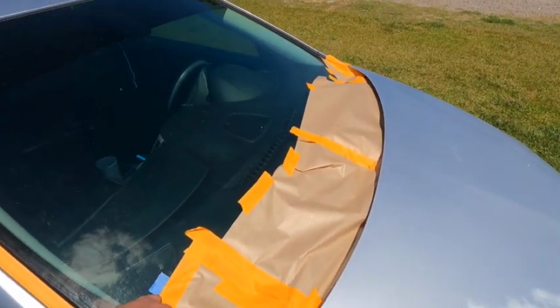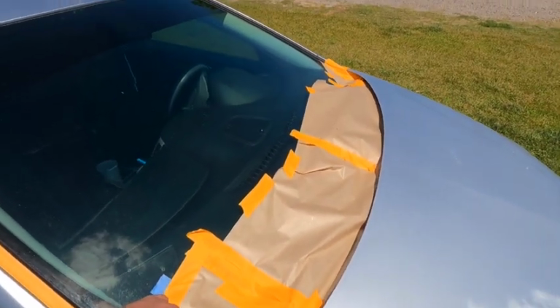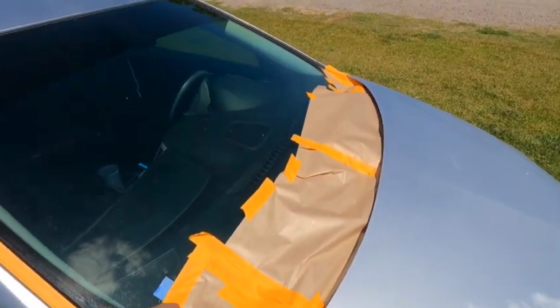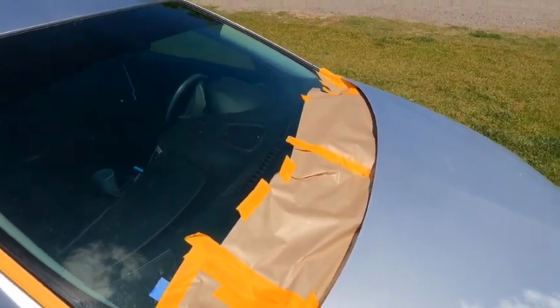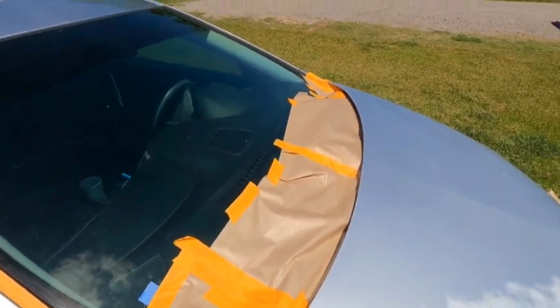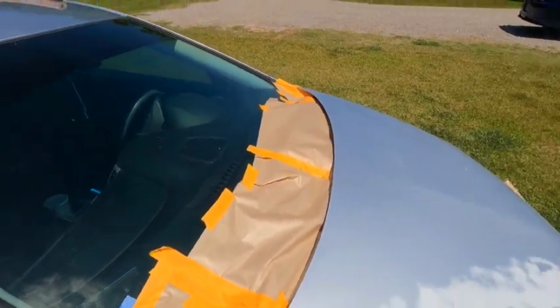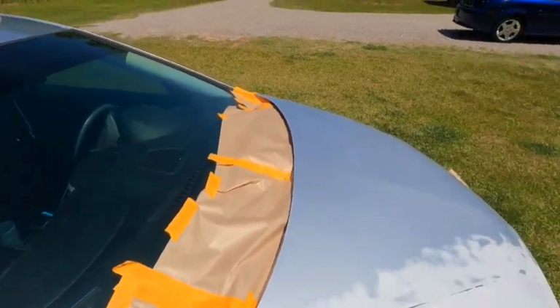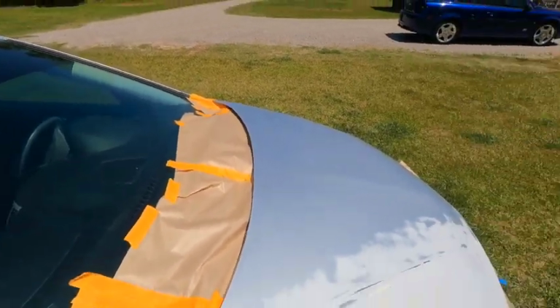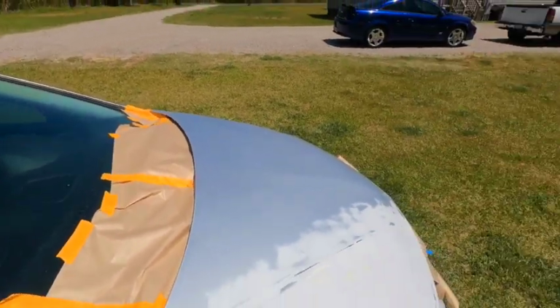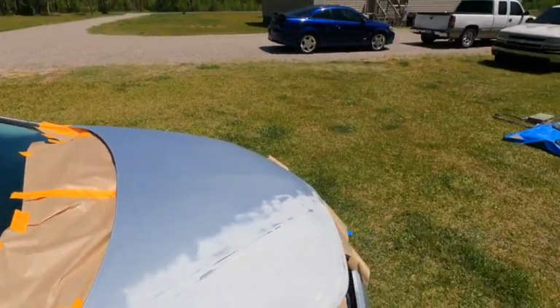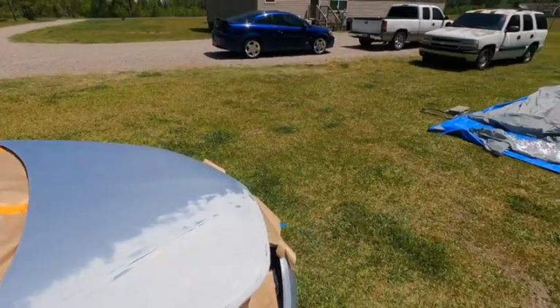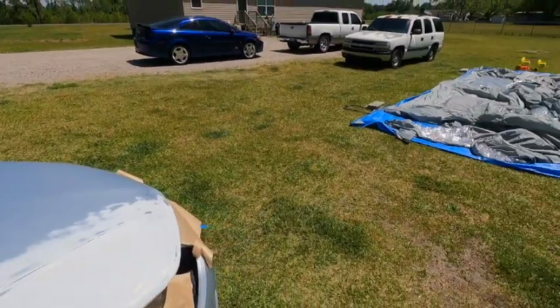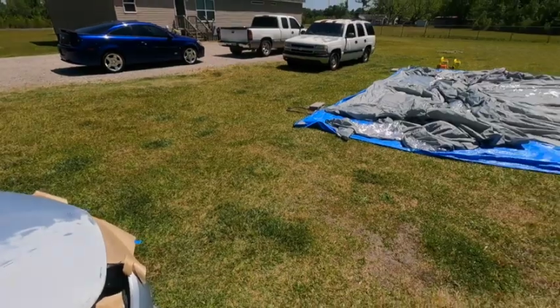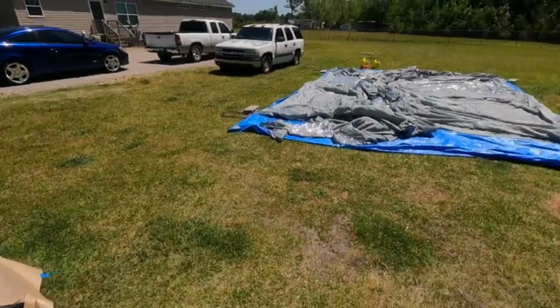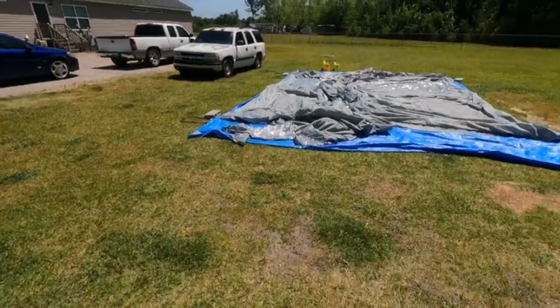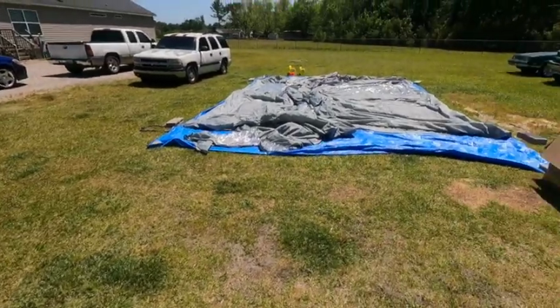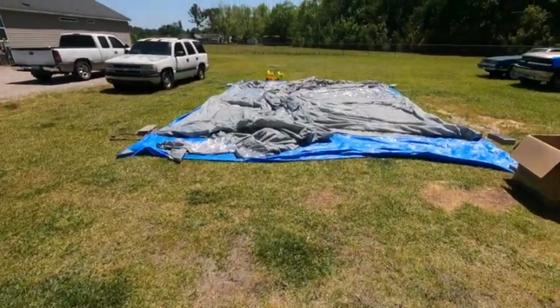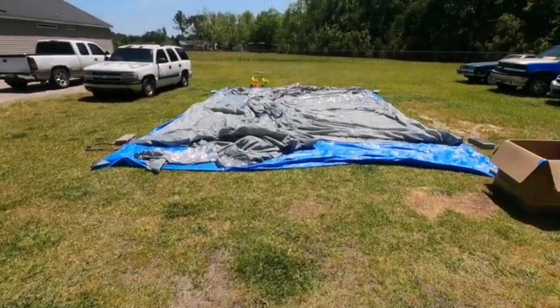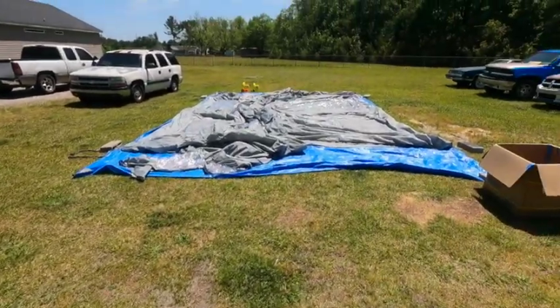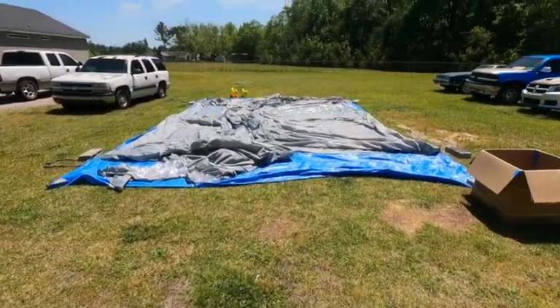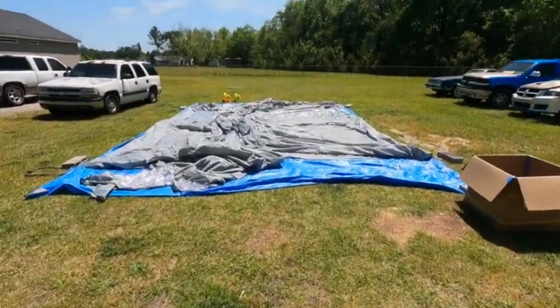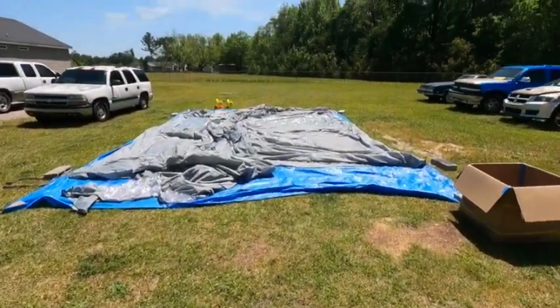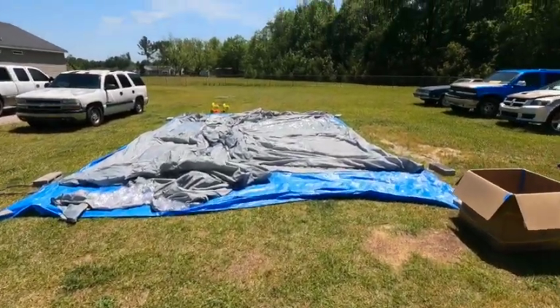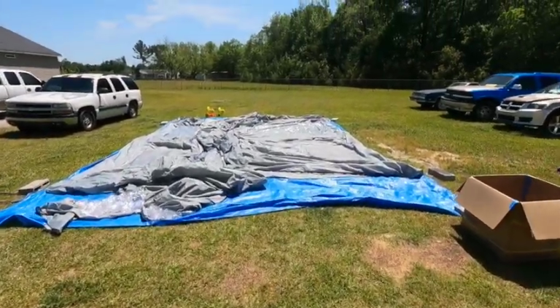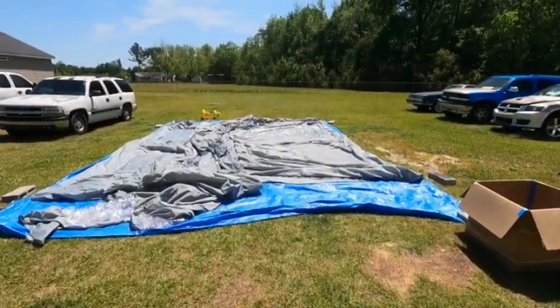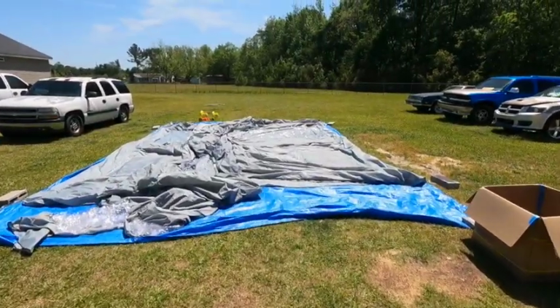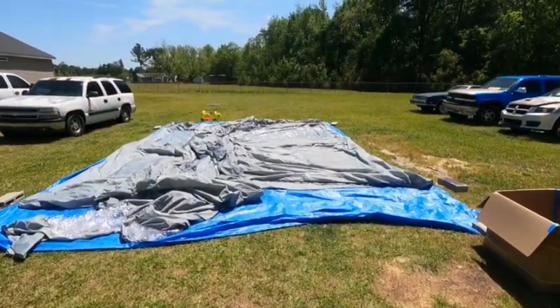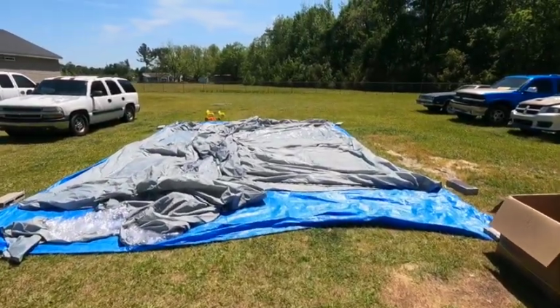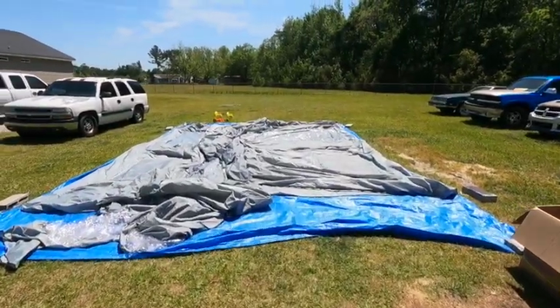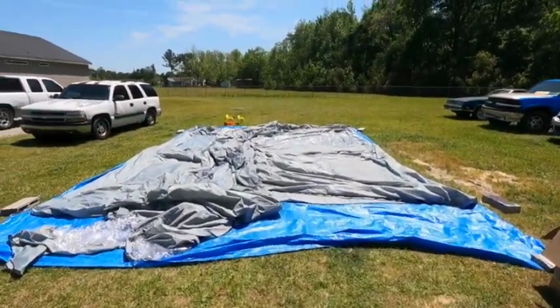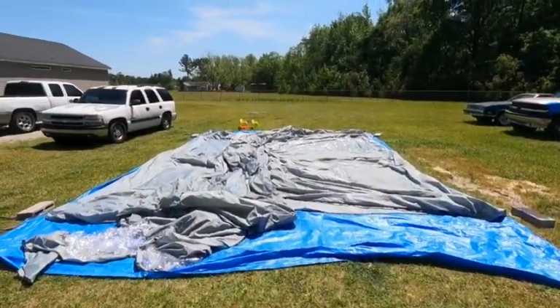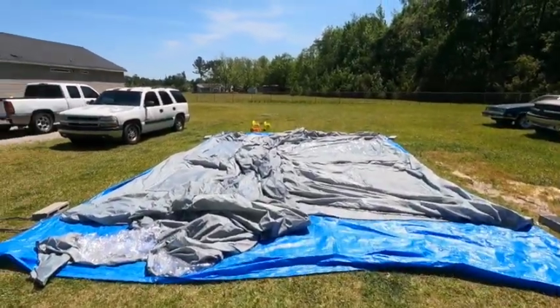So this is the booth — y'all know it is not fully set up or anything just yet.